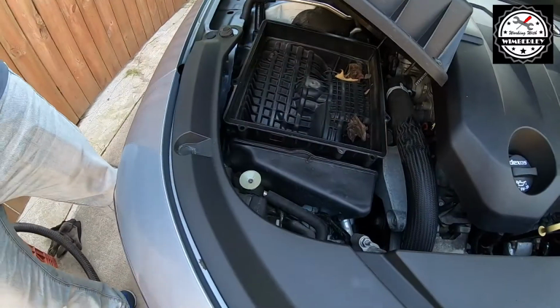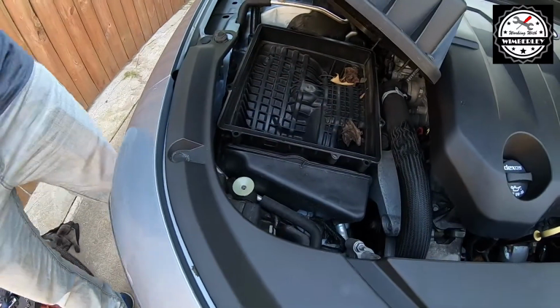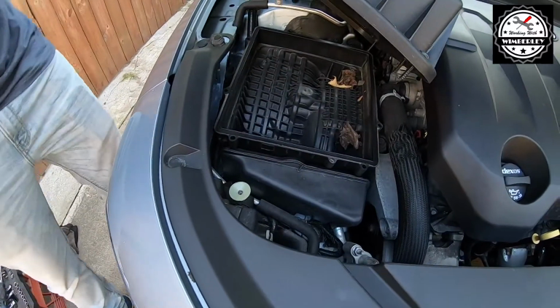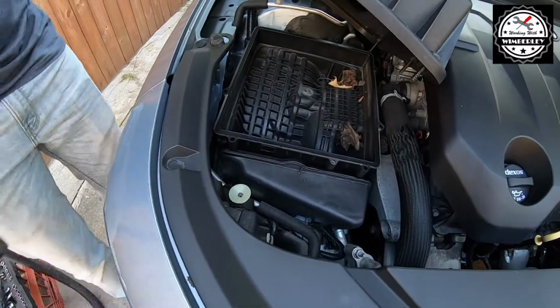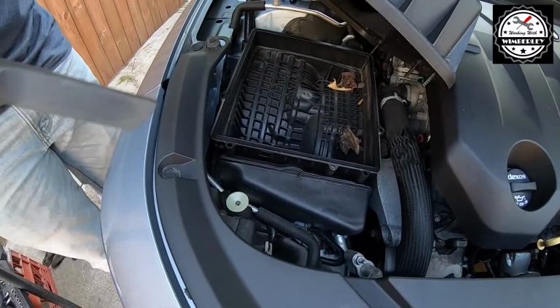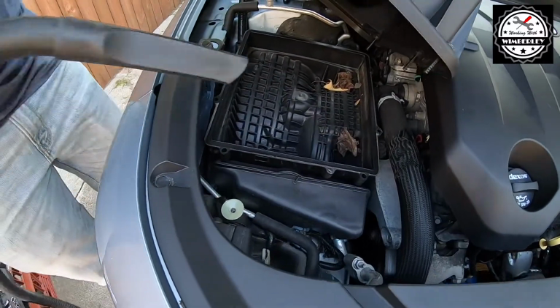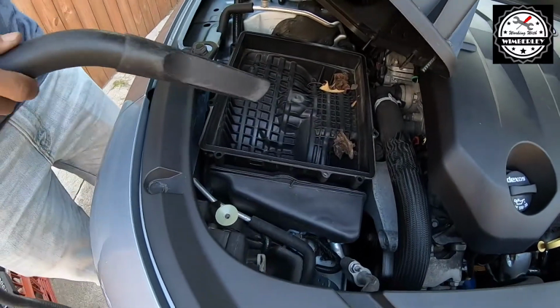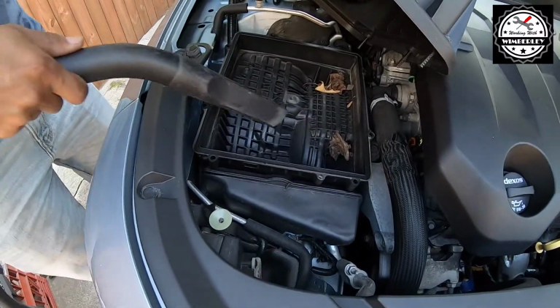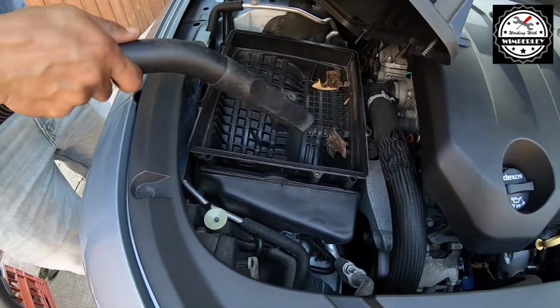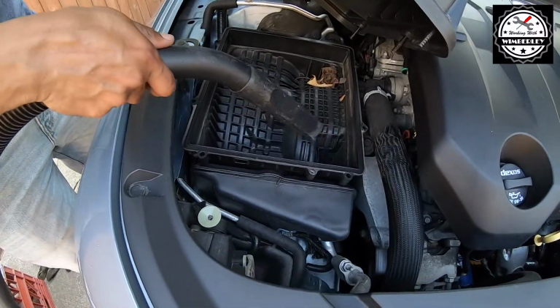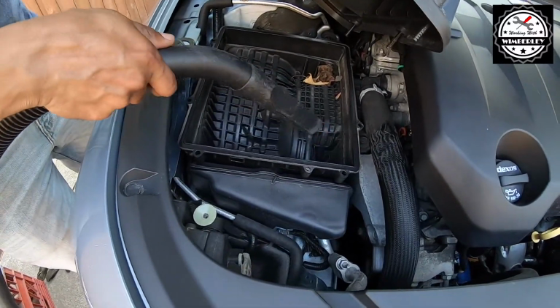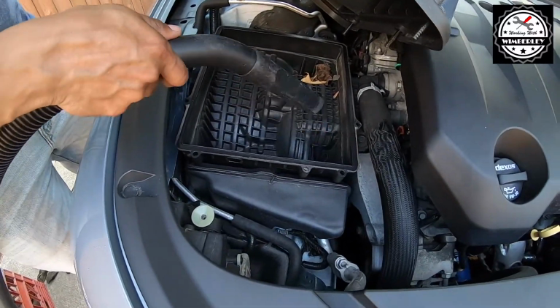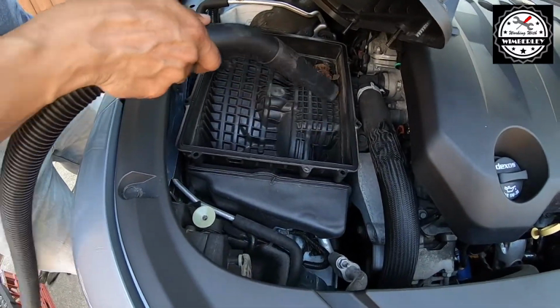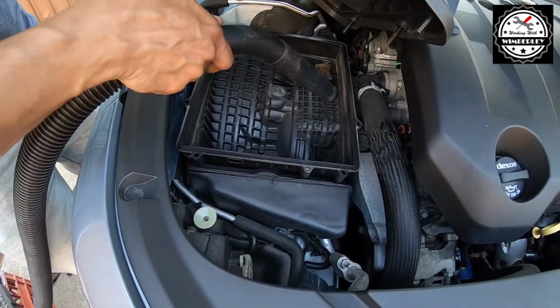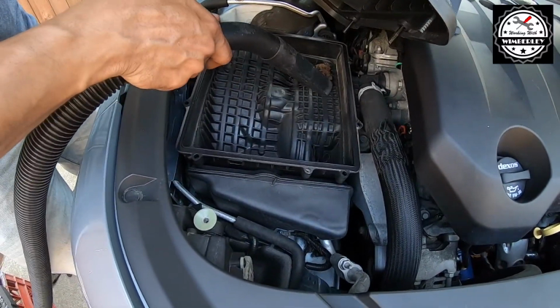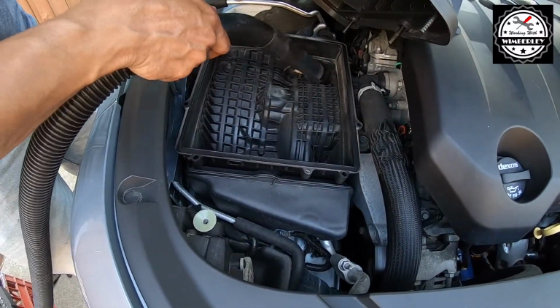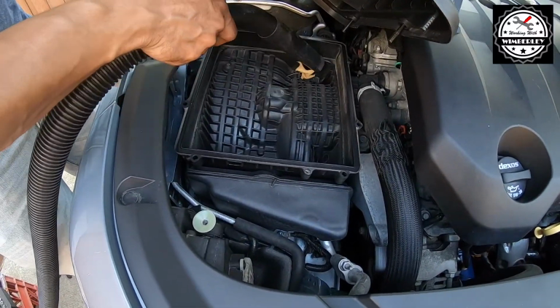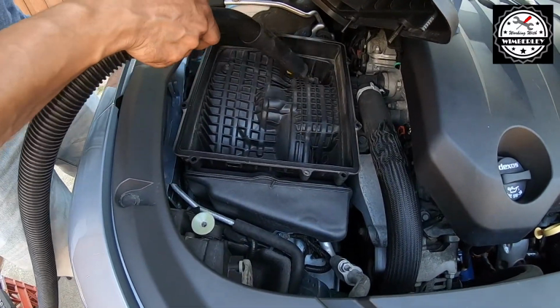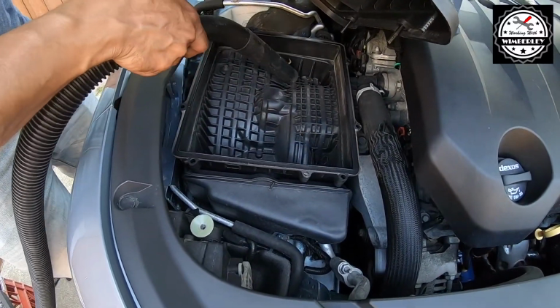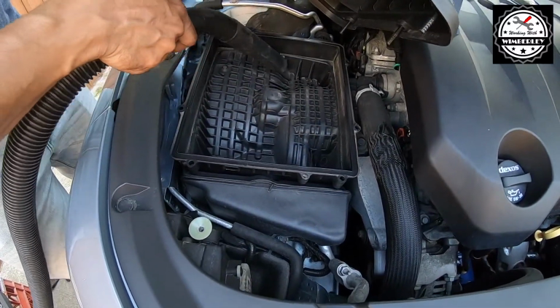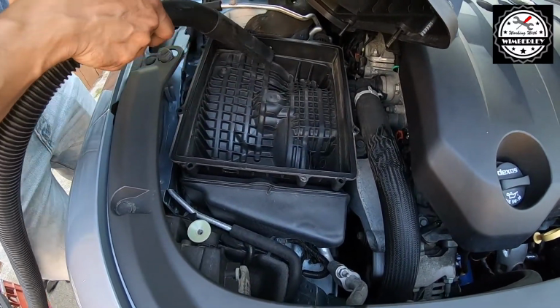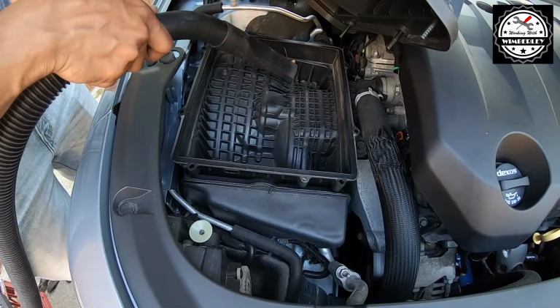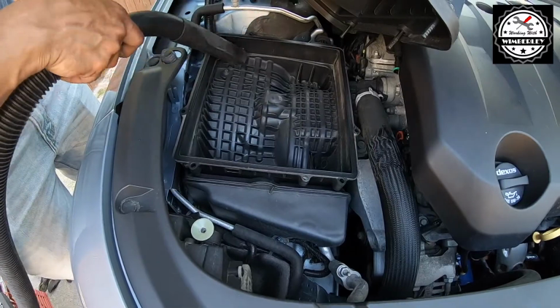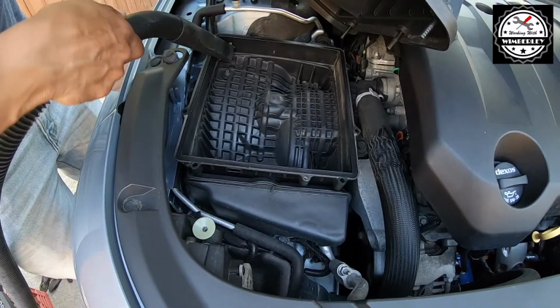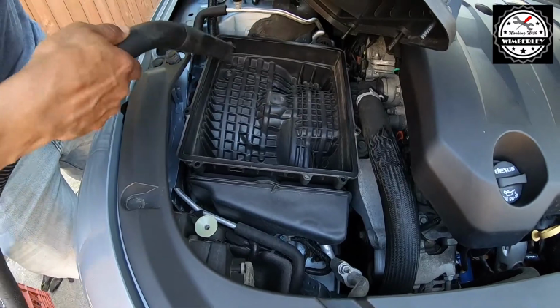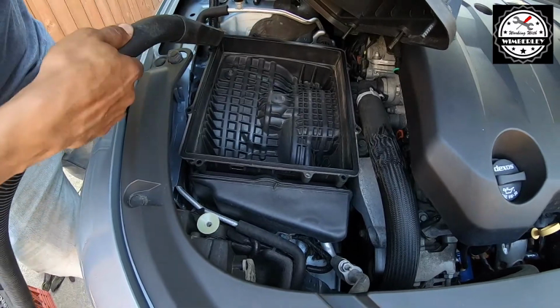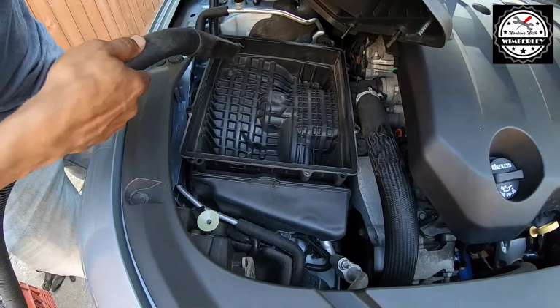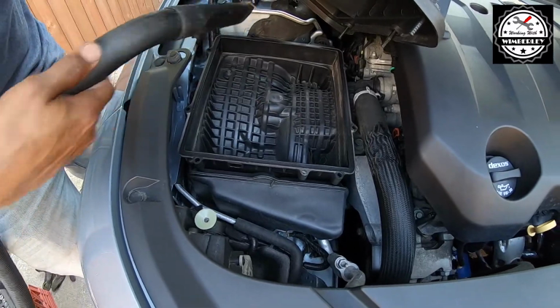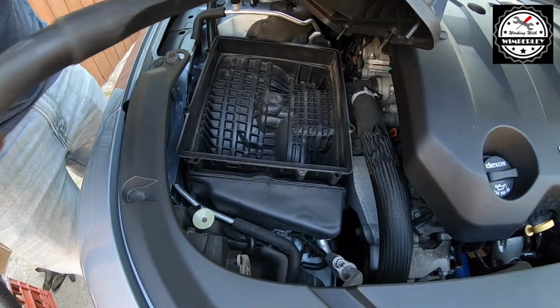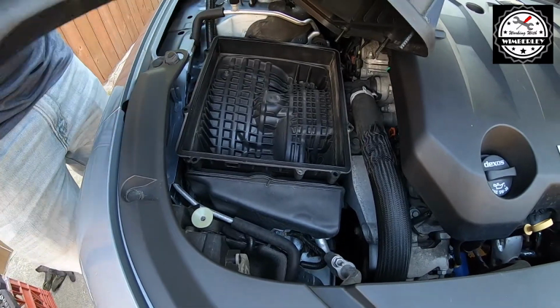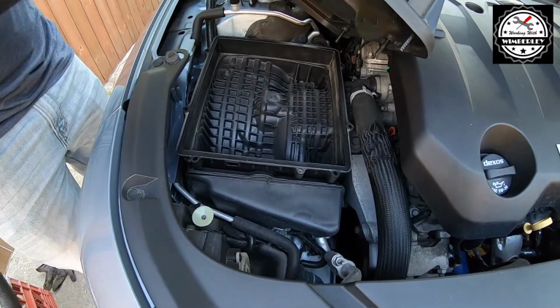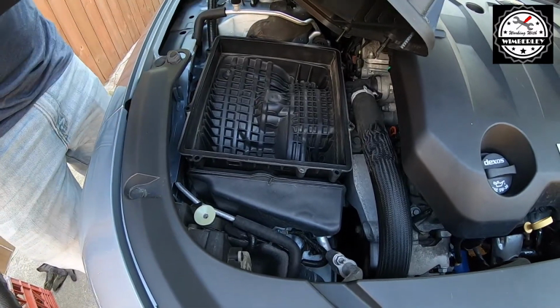There's some trash in the air box so I'm going to go ahead and vacuum this out, get our filter in, and put everything back together.